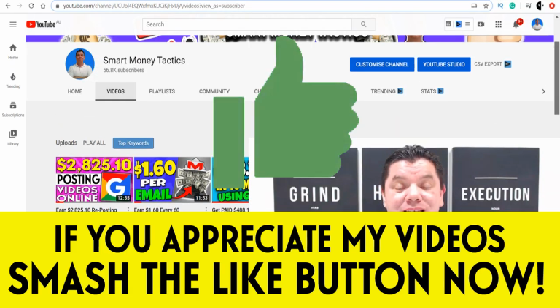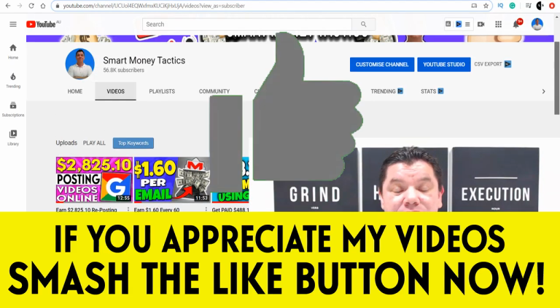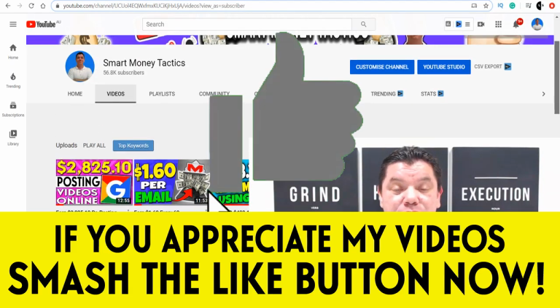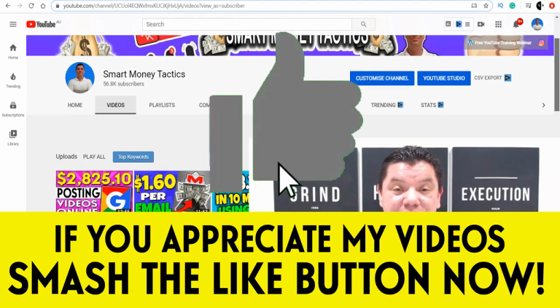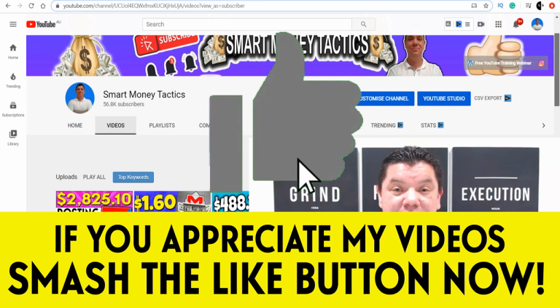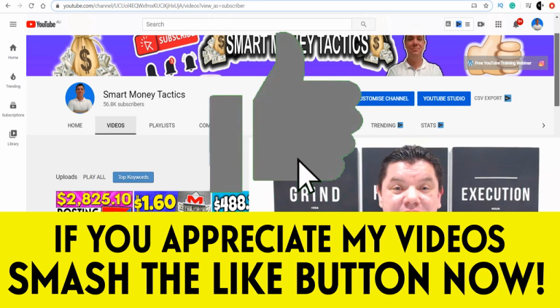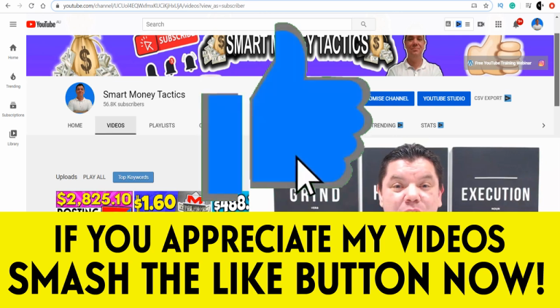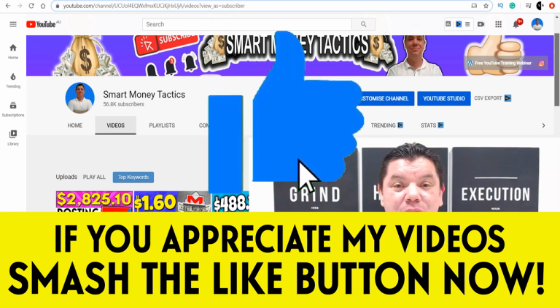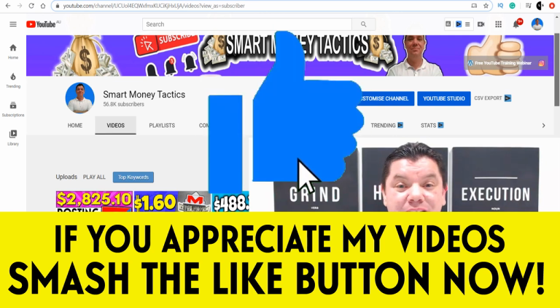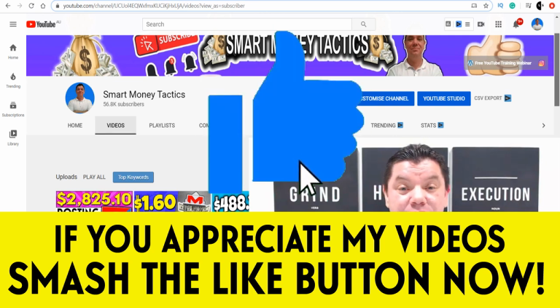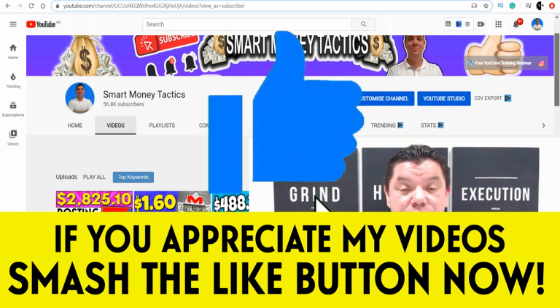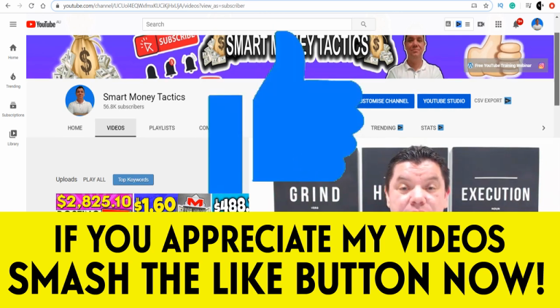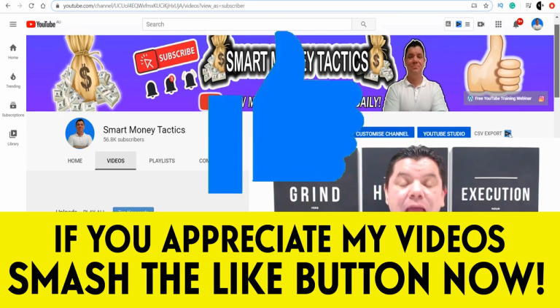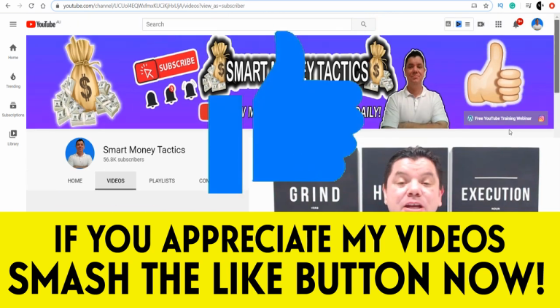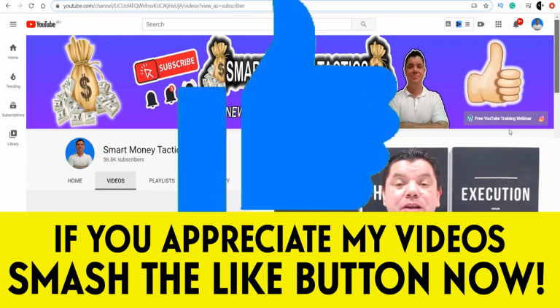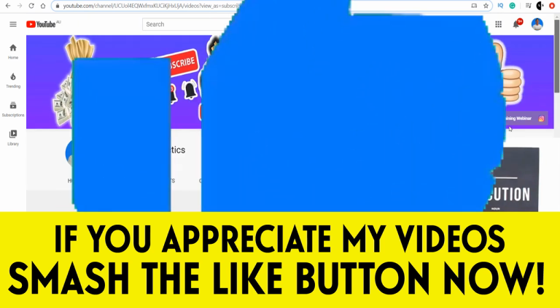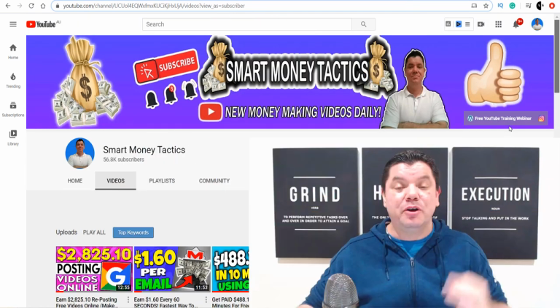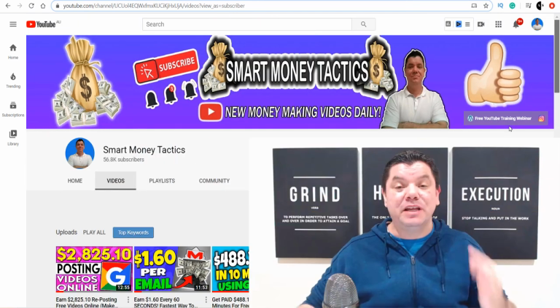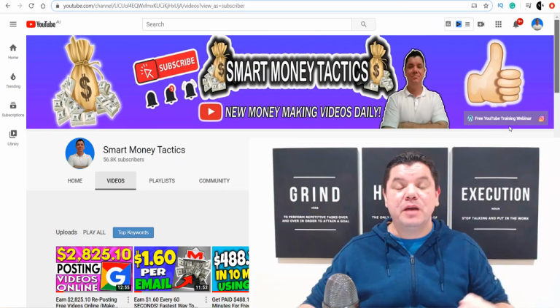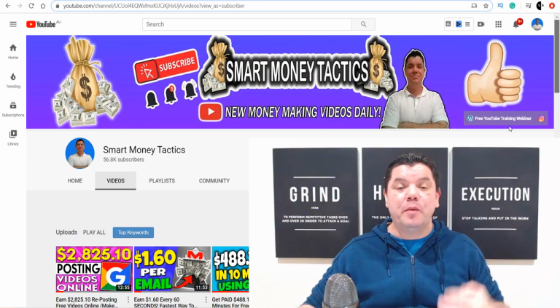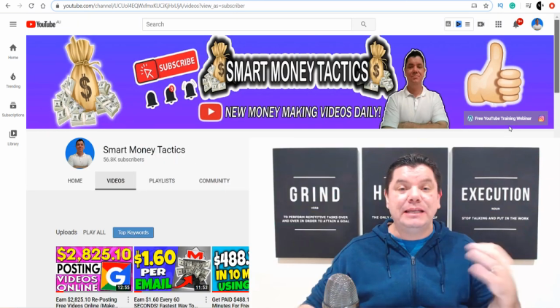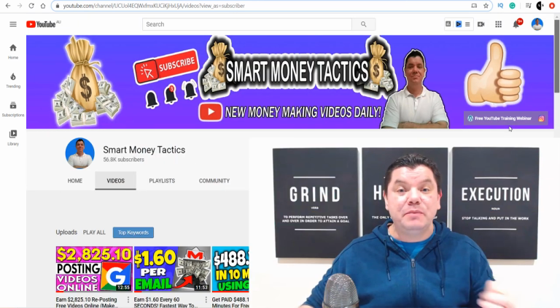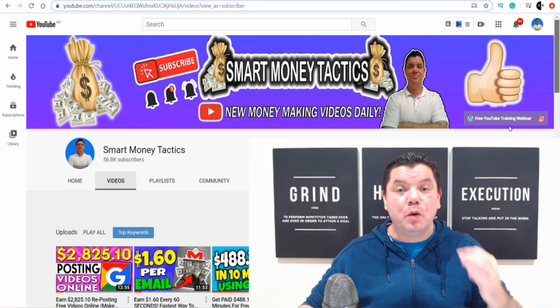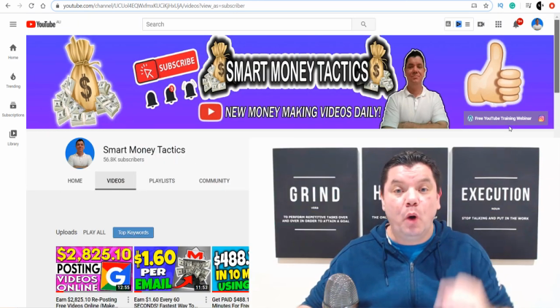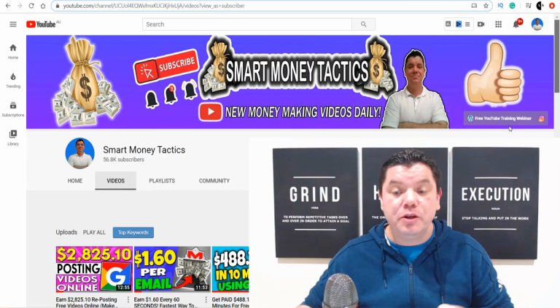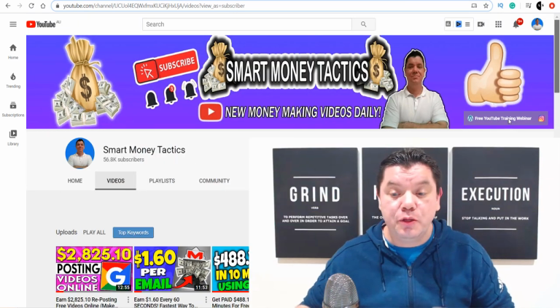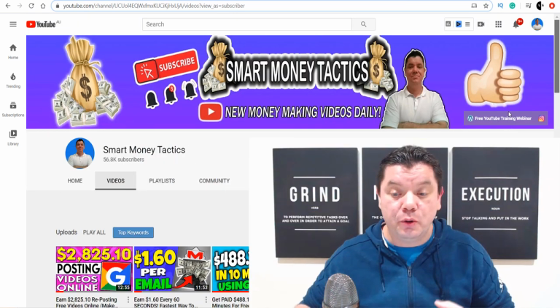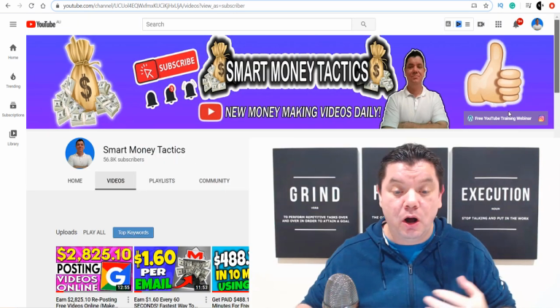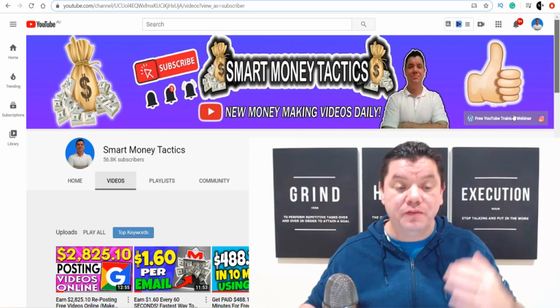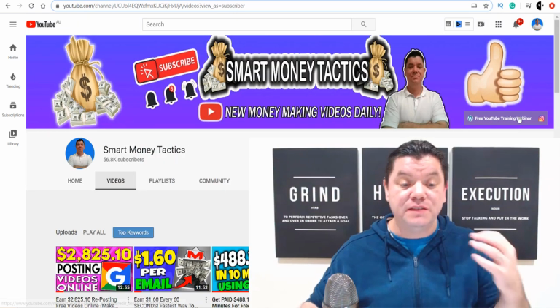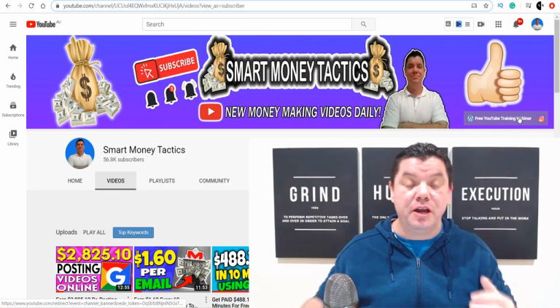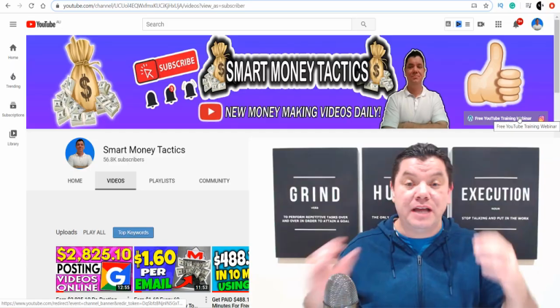All I ask that you do is smash that like button in return and go down the bottom, leave me a comment, let me know what you thought of this video.